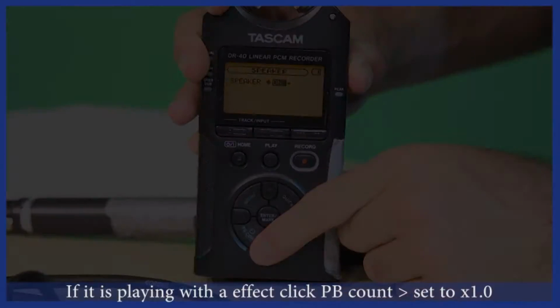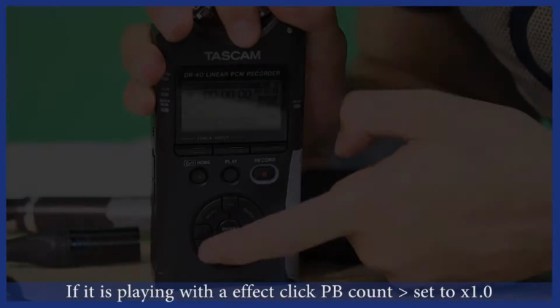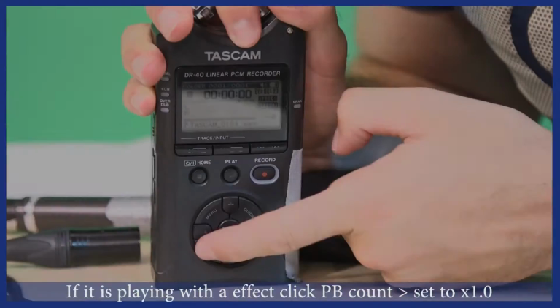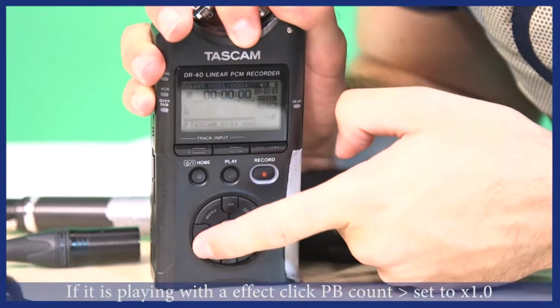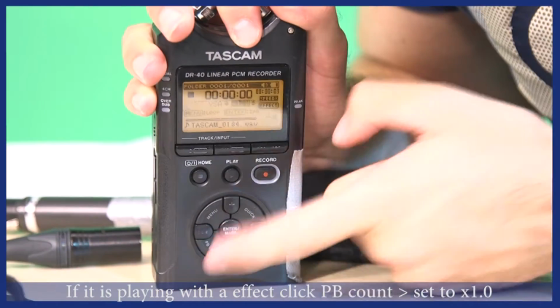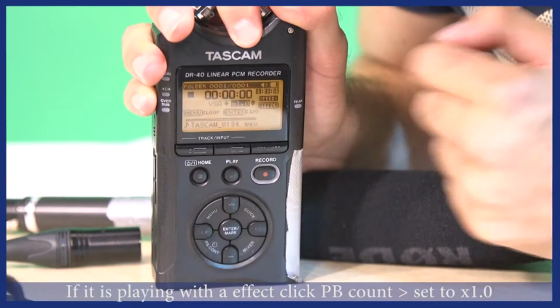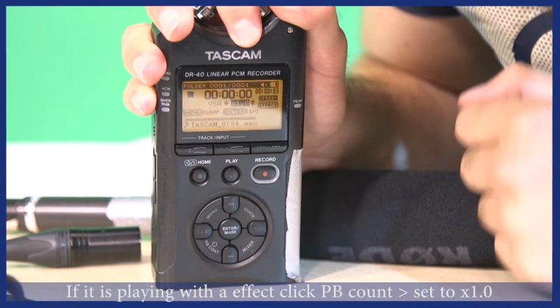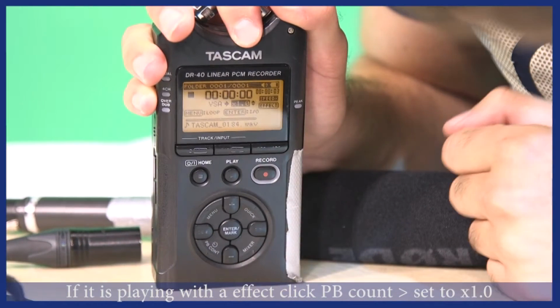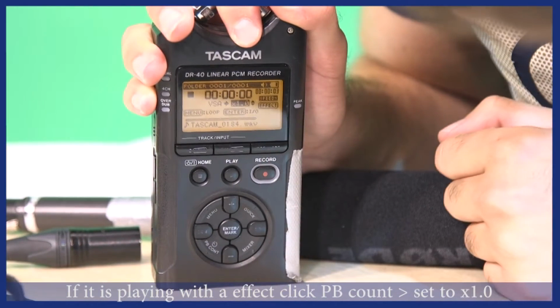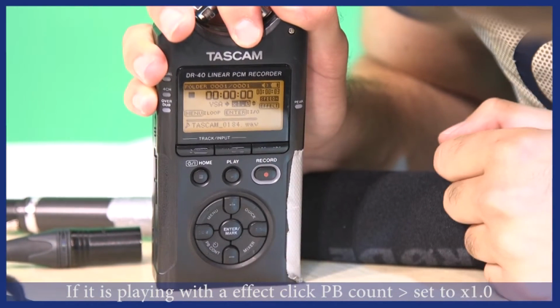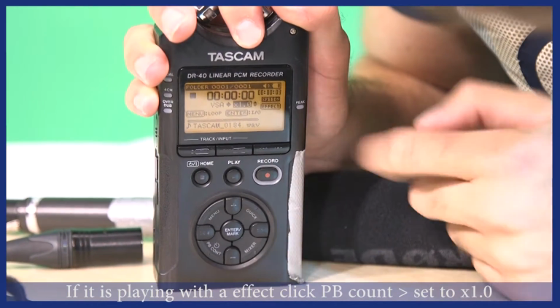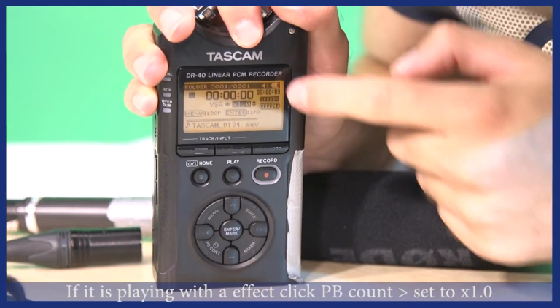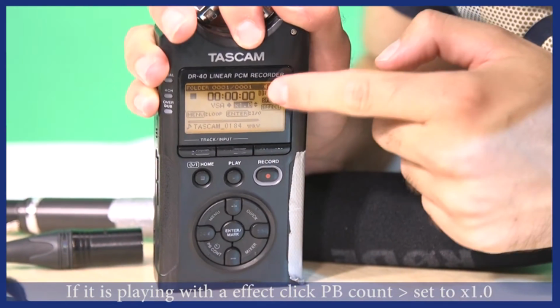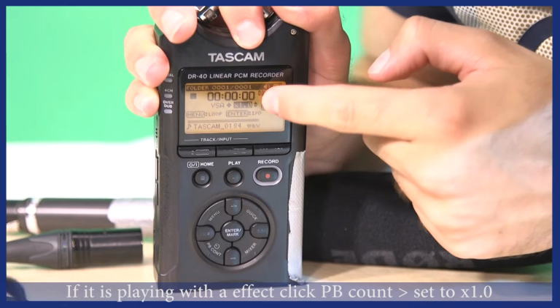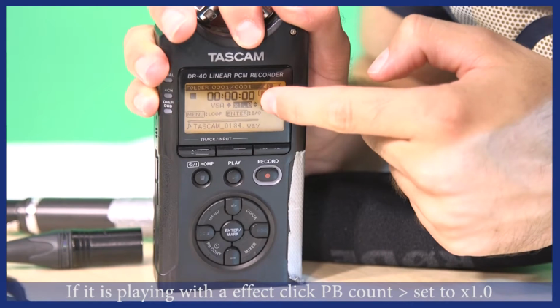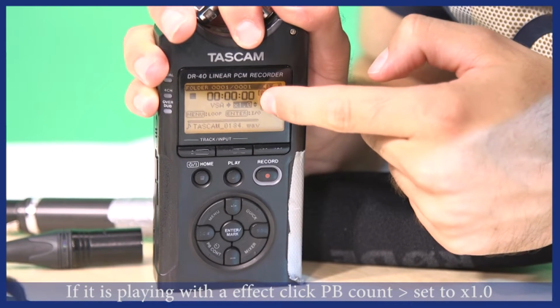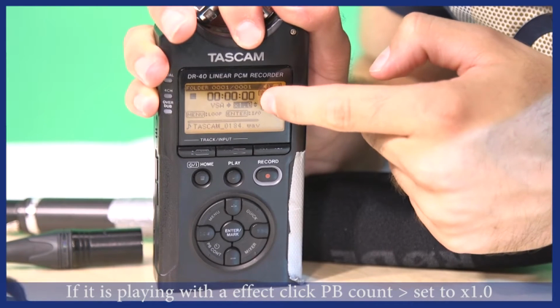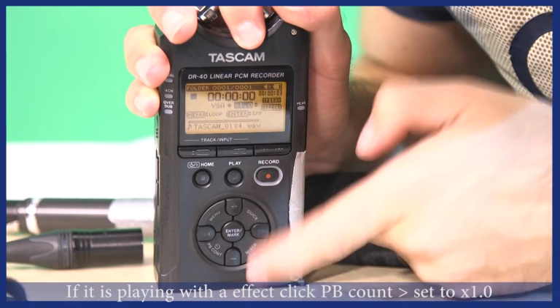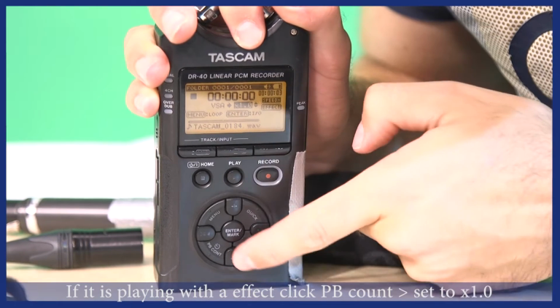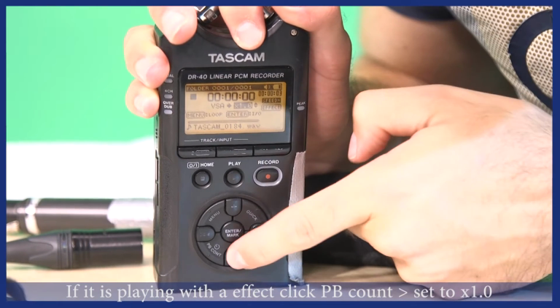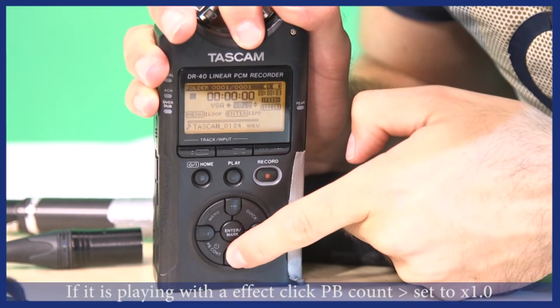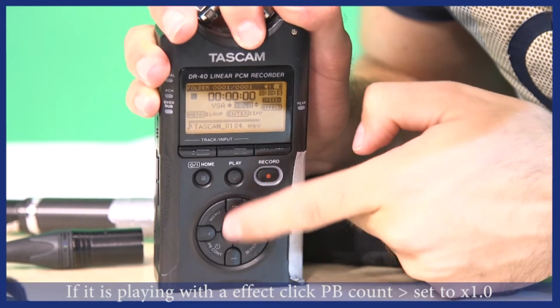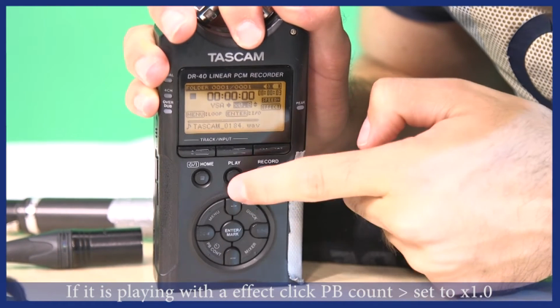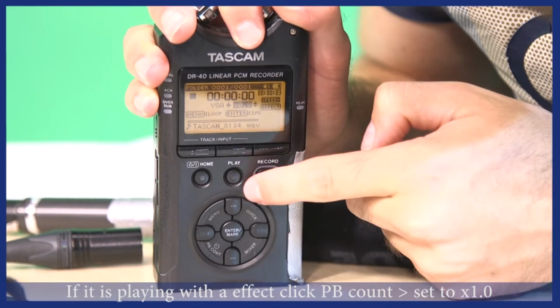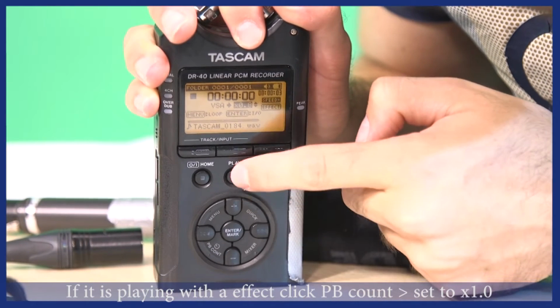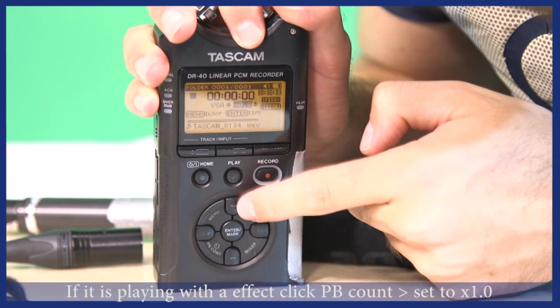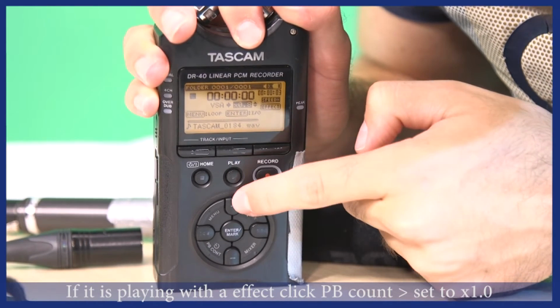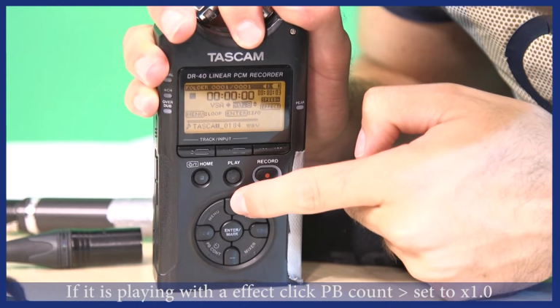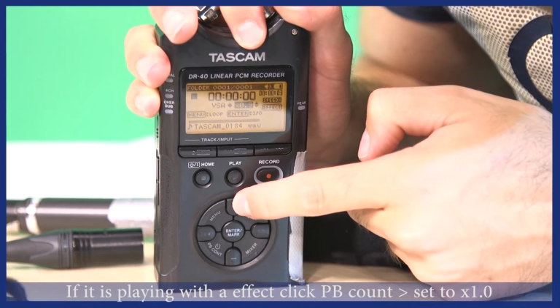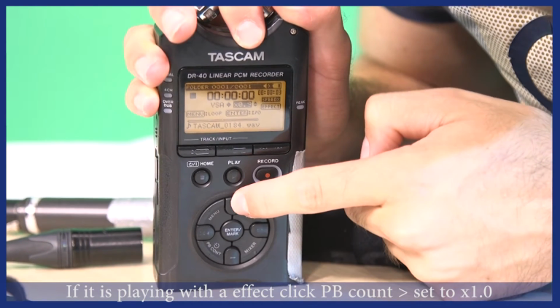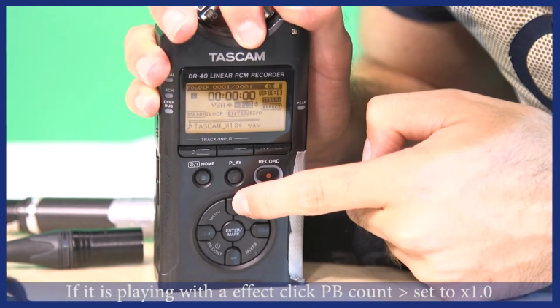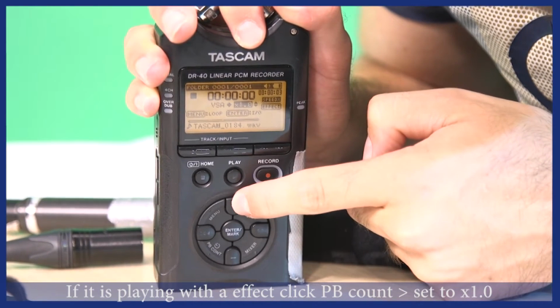If for some reason it is playing back with an effect on it, click PB count and ensure the VSA is set to 1.